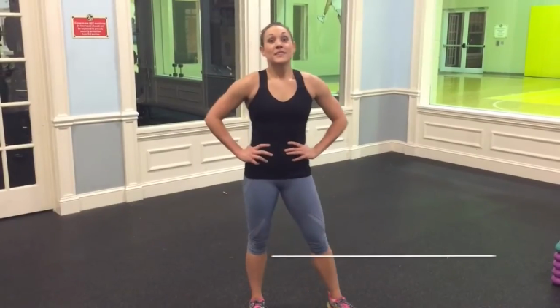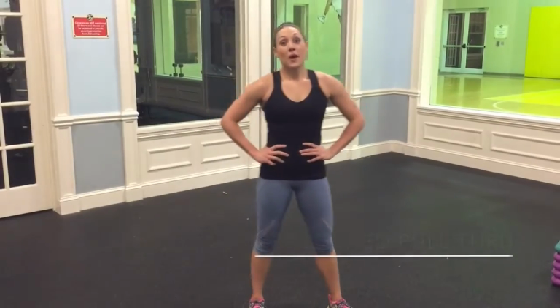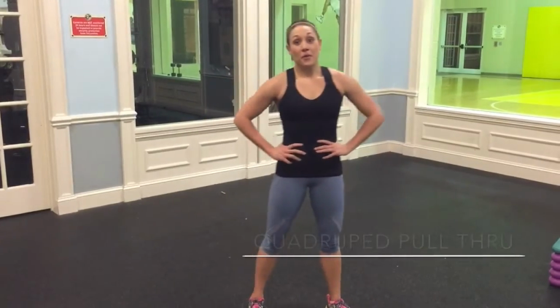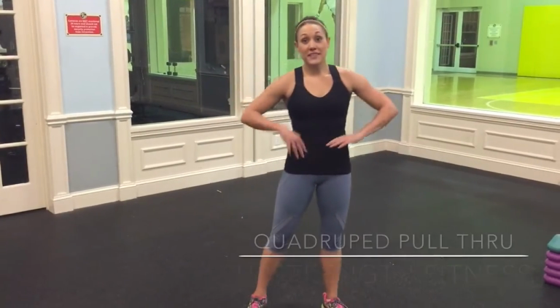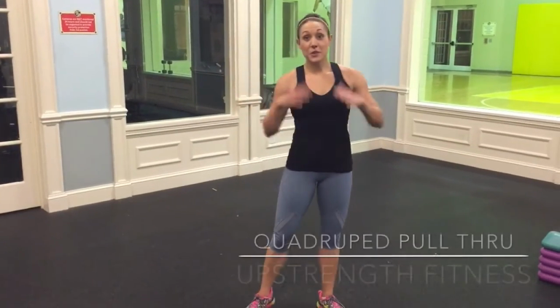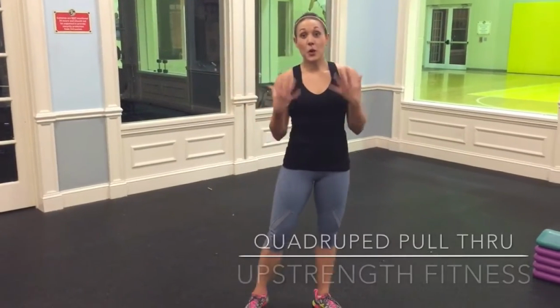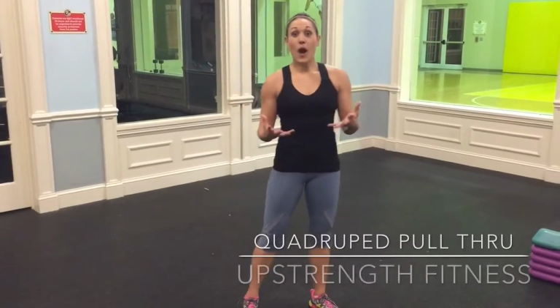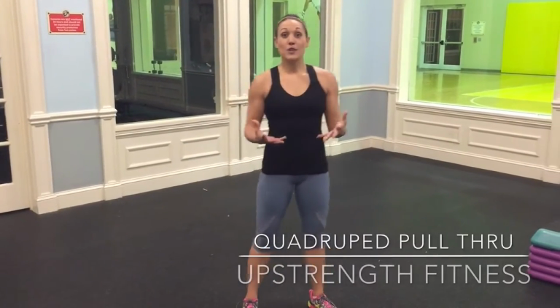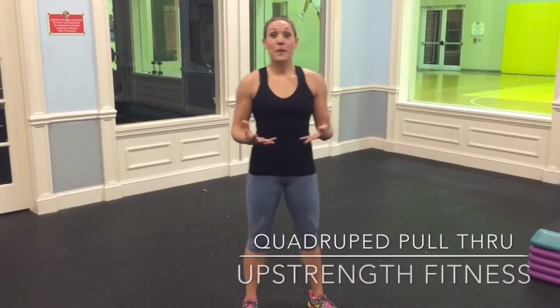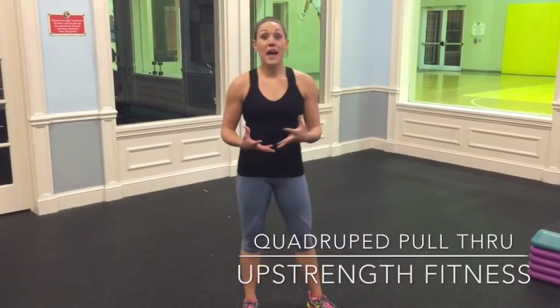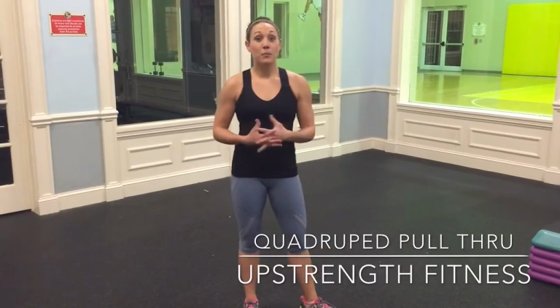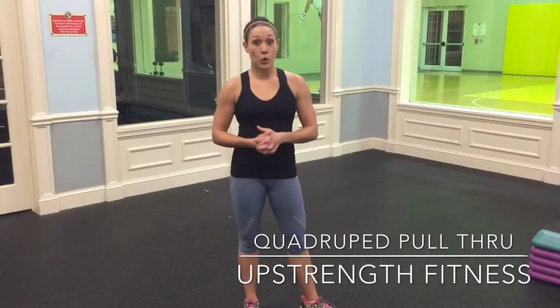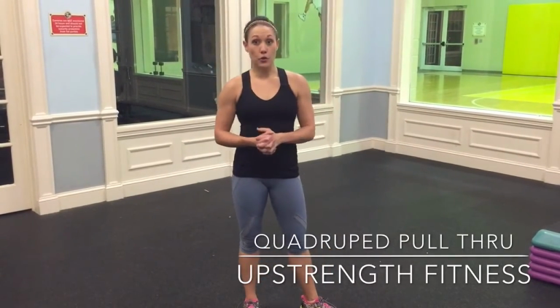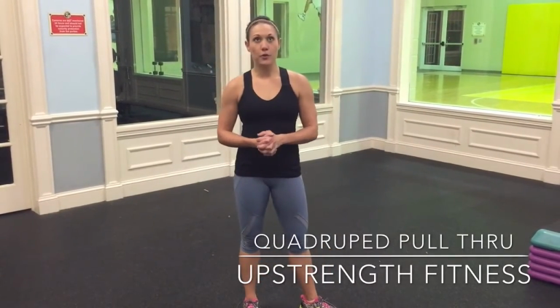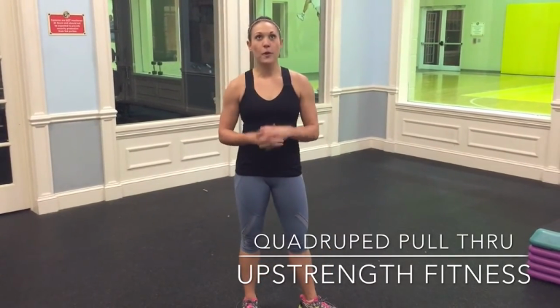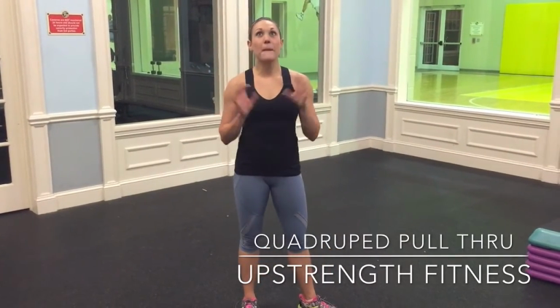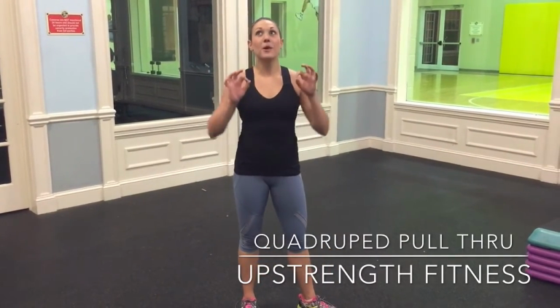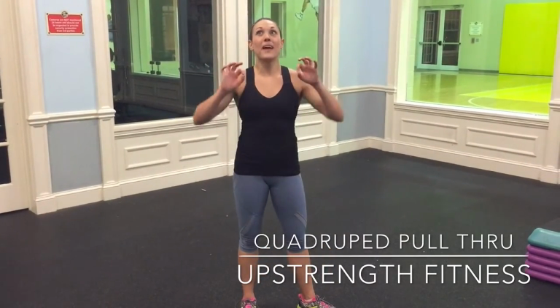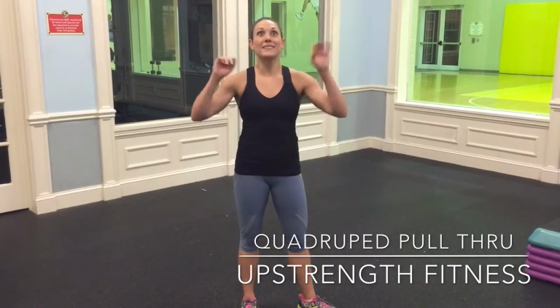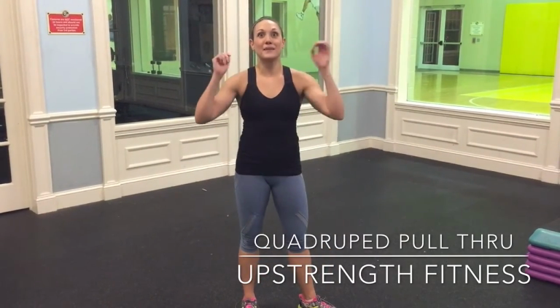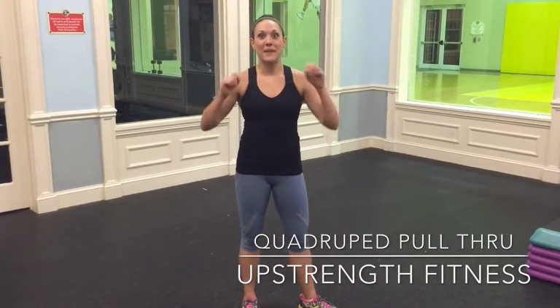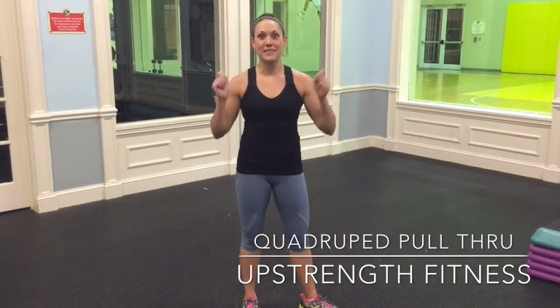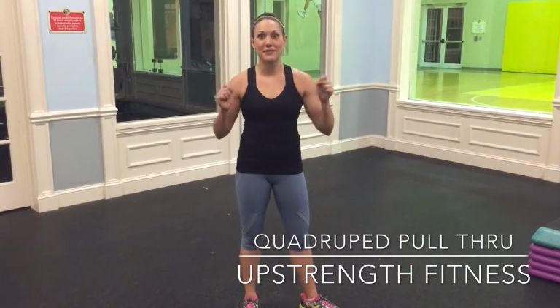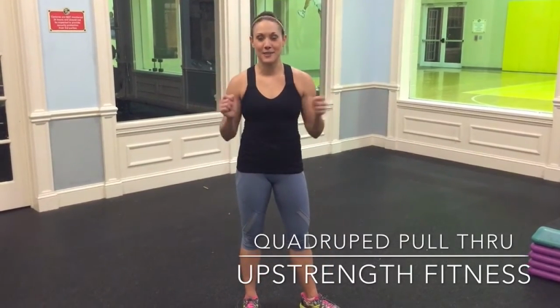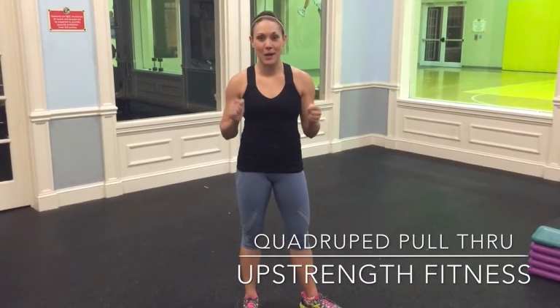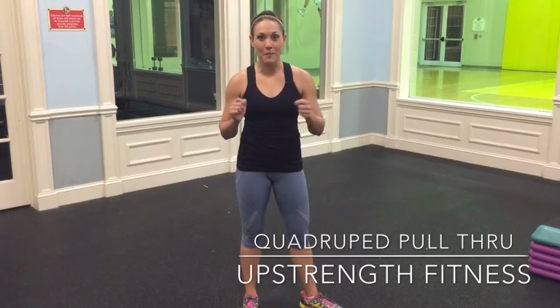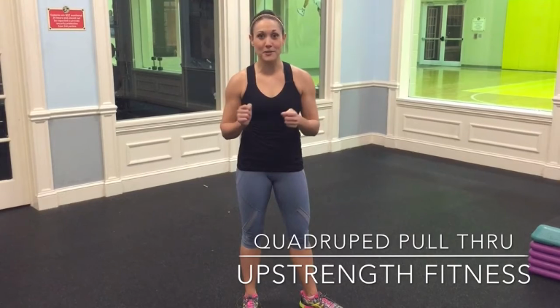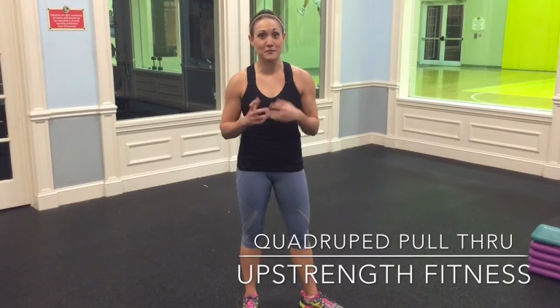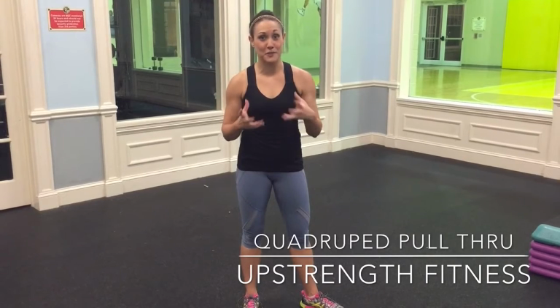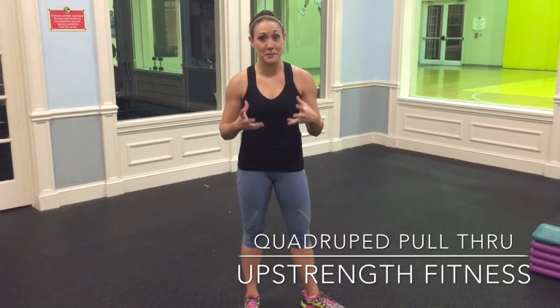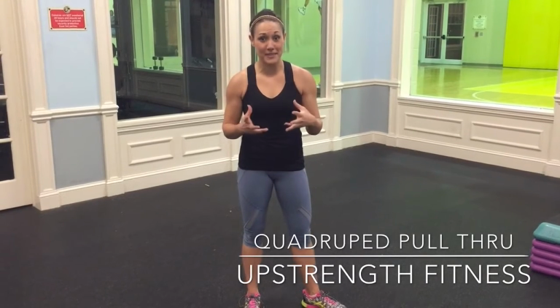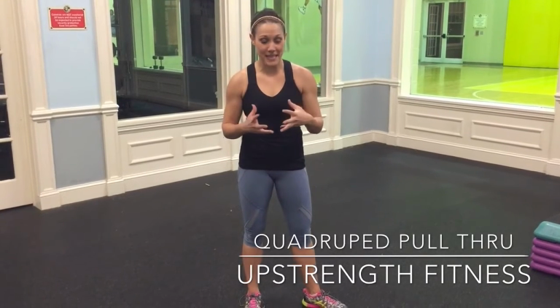This is your quadruped pull-through. This is amazing for your abdominals and for stability.